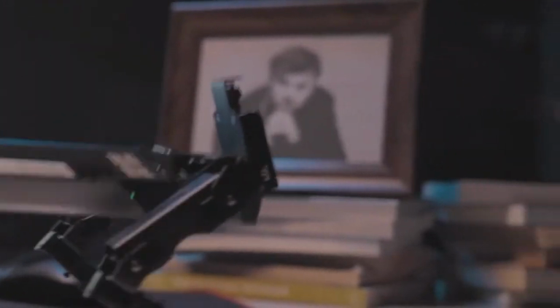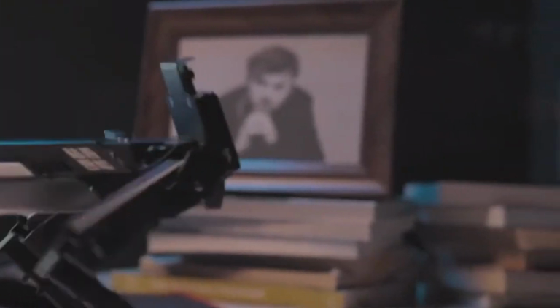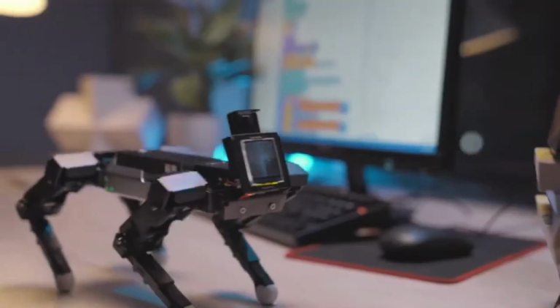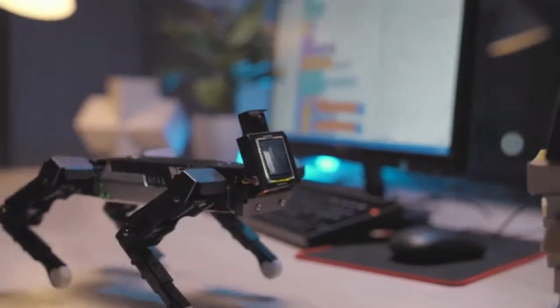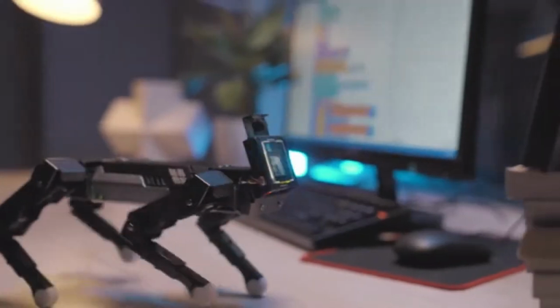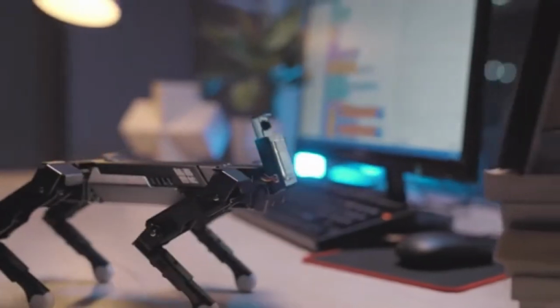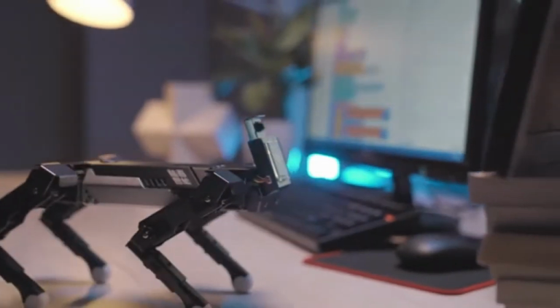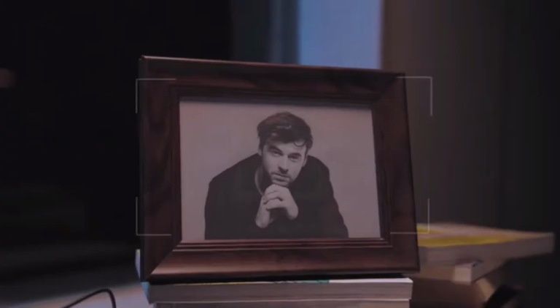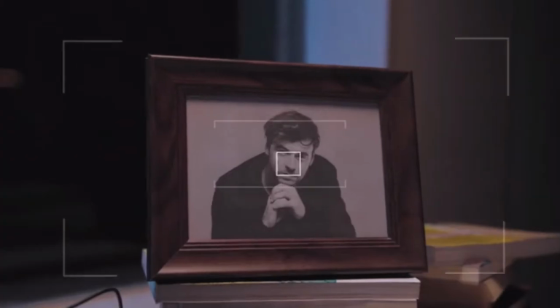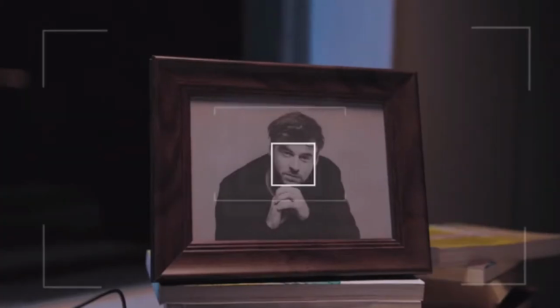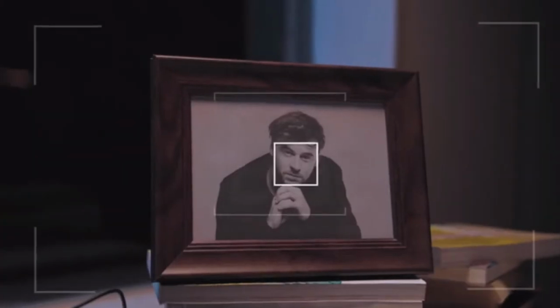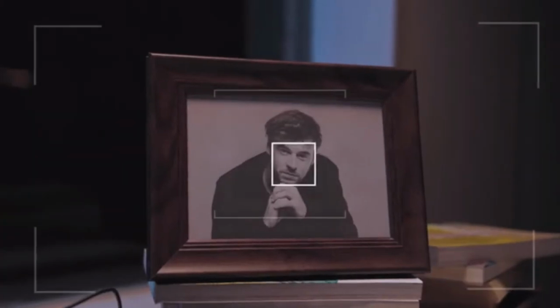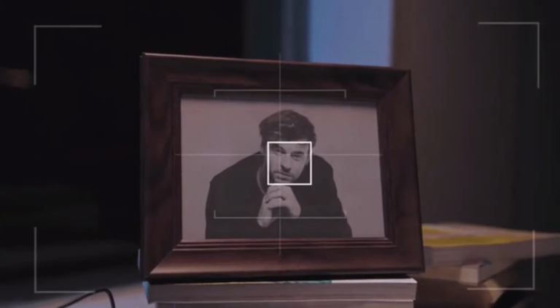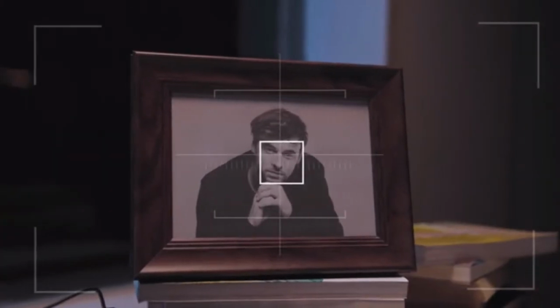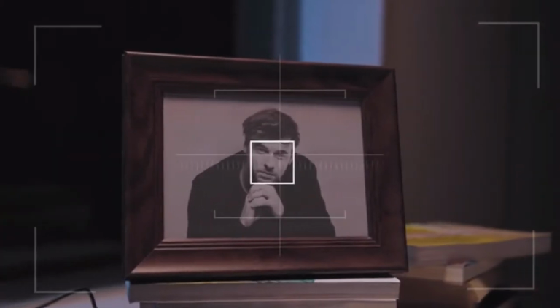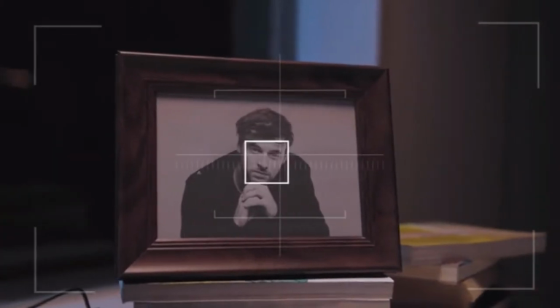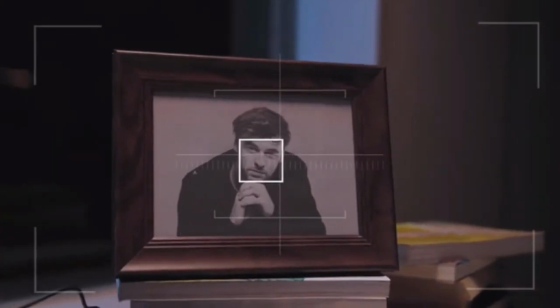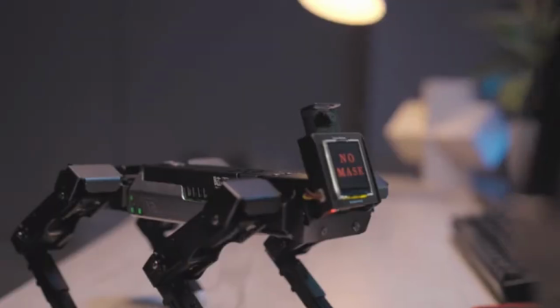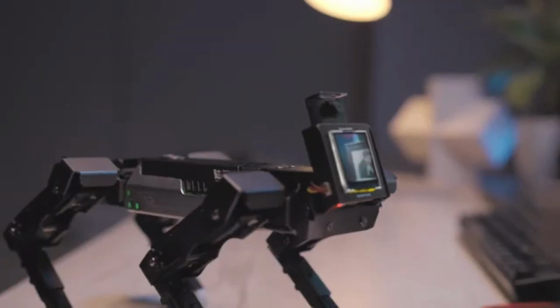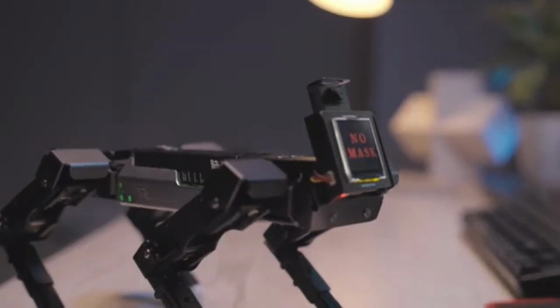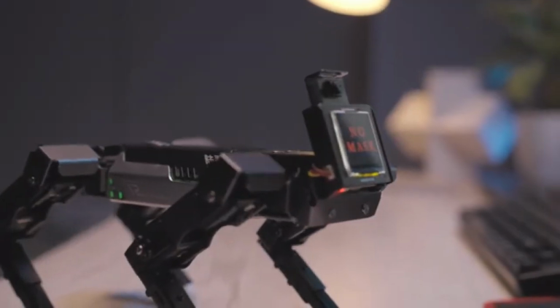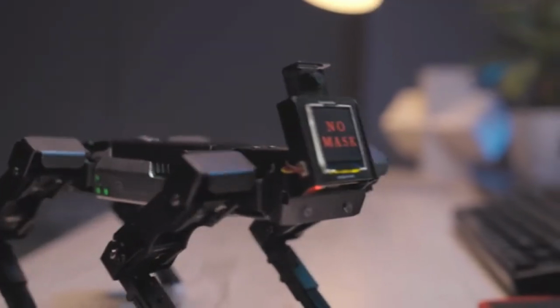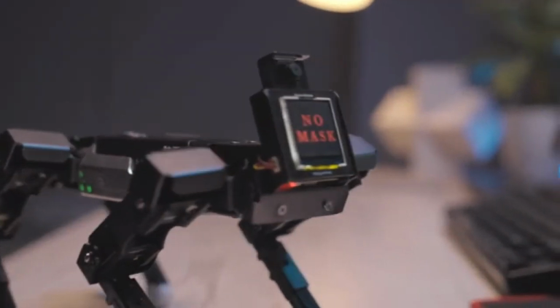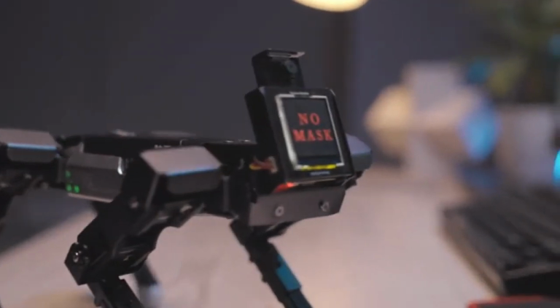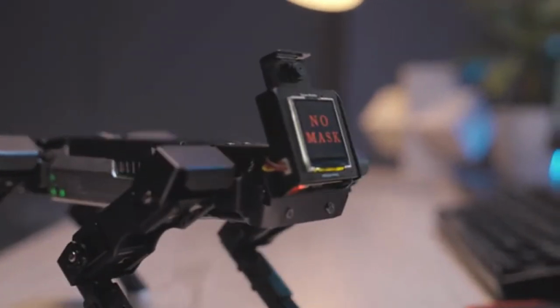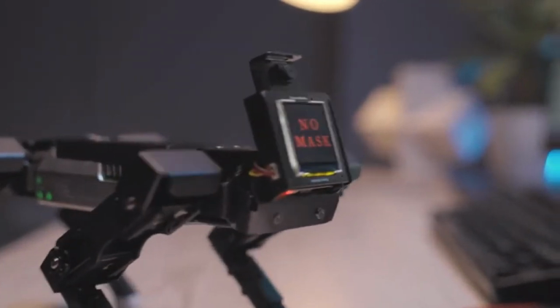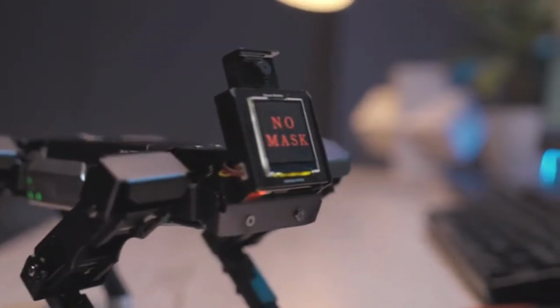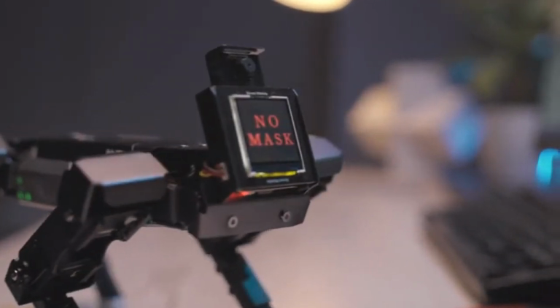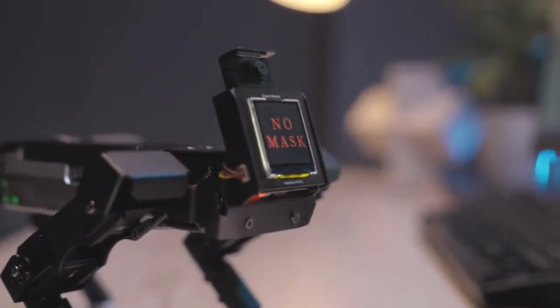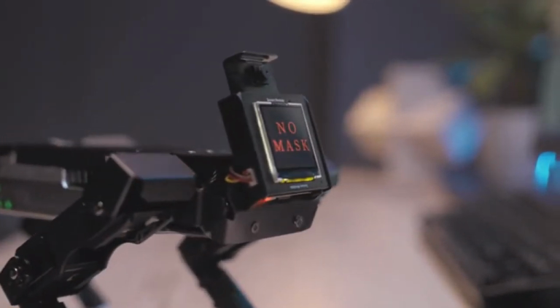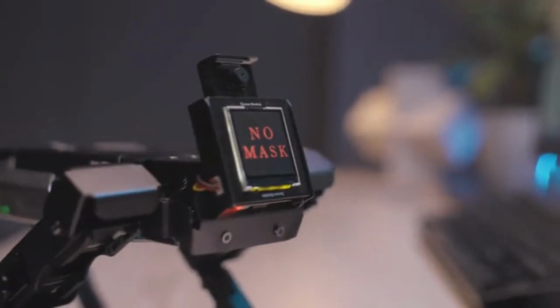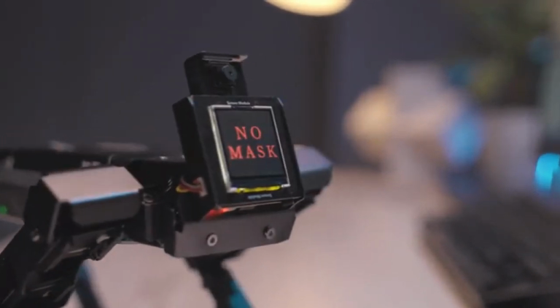X-Go not only can recognize human faces — what's more, it can remind you to put your mask on.